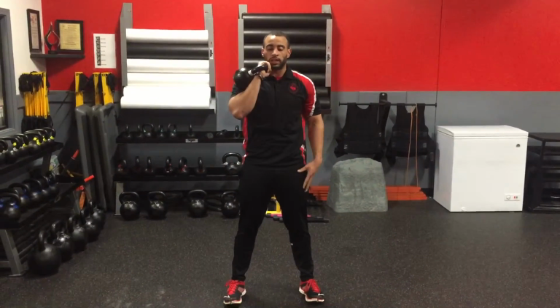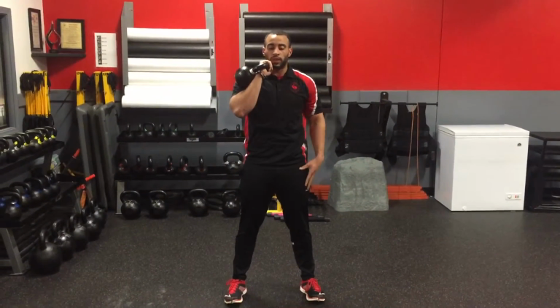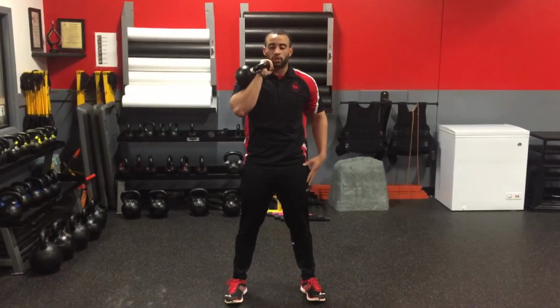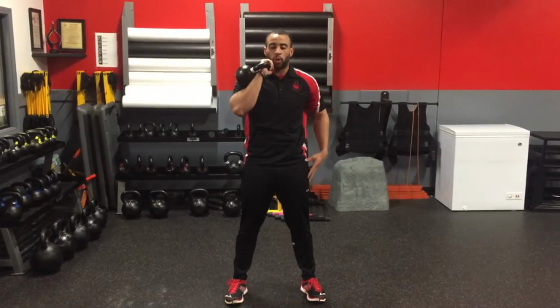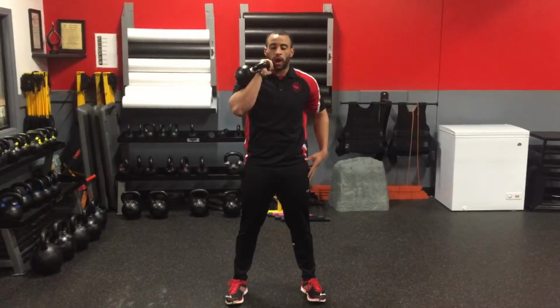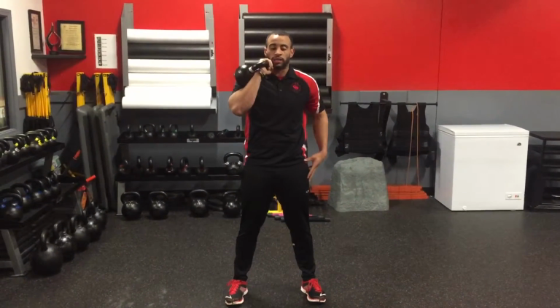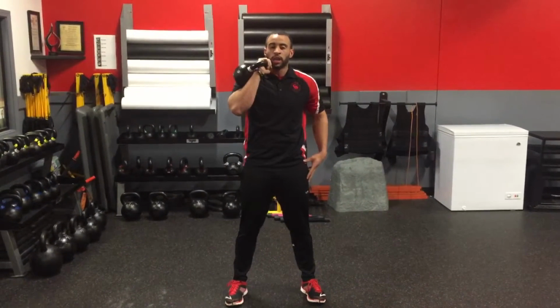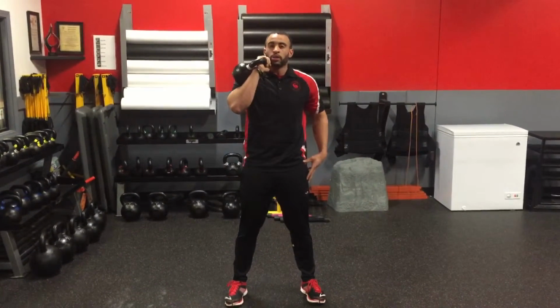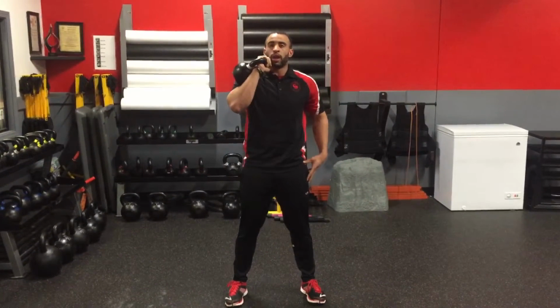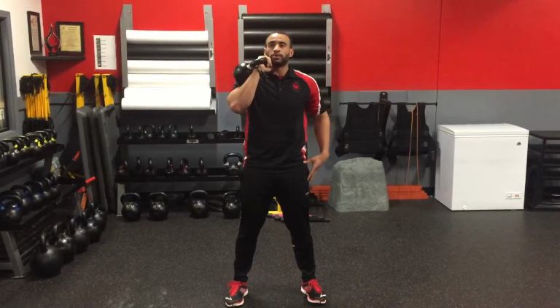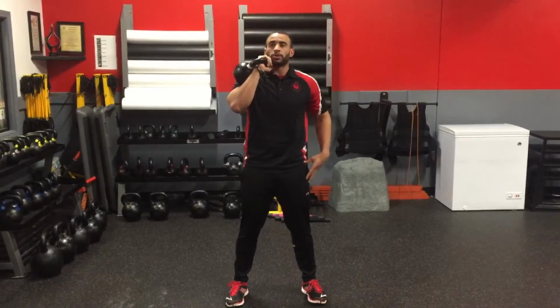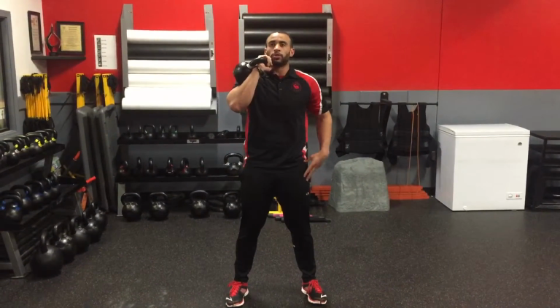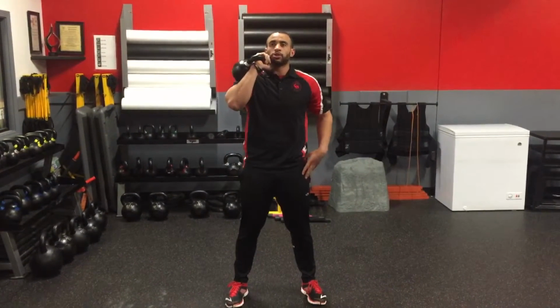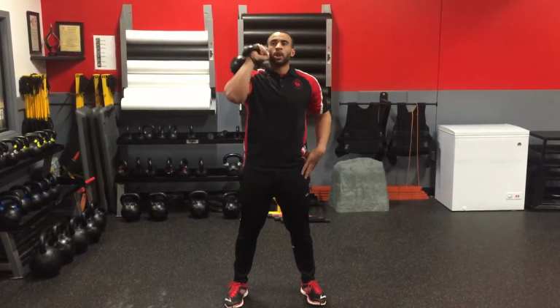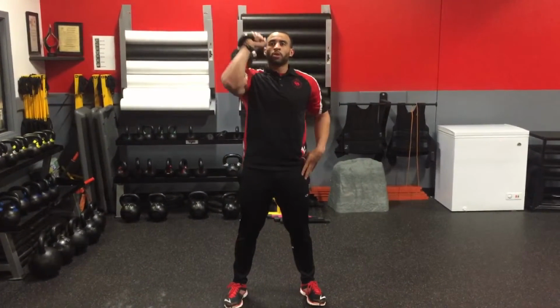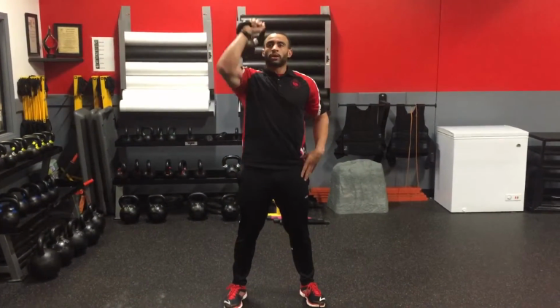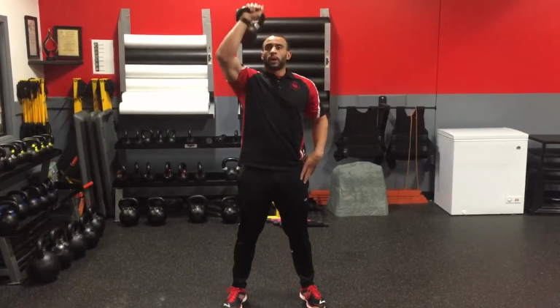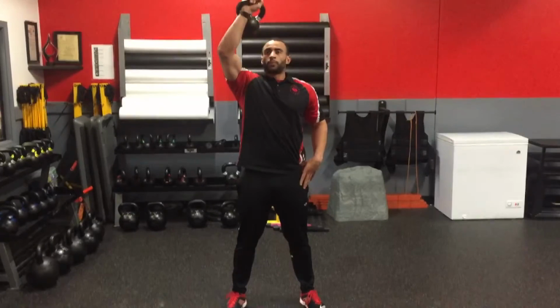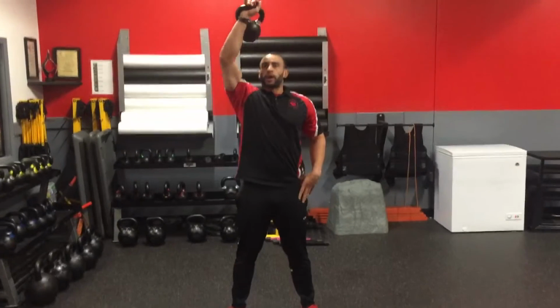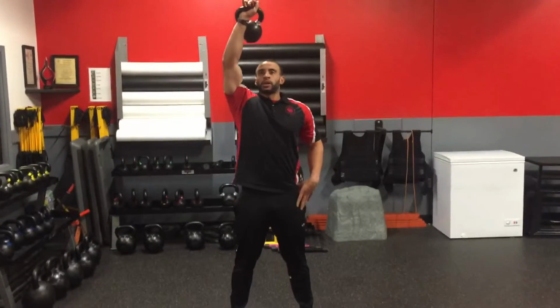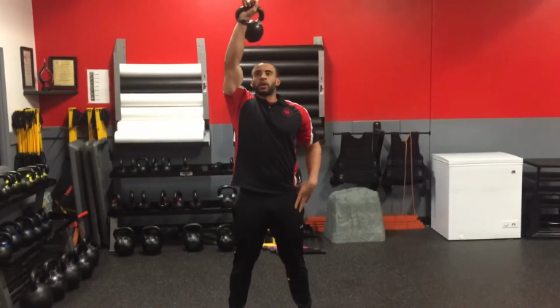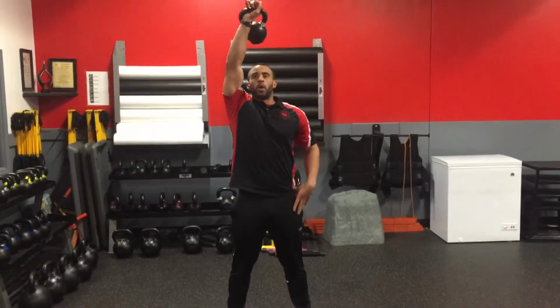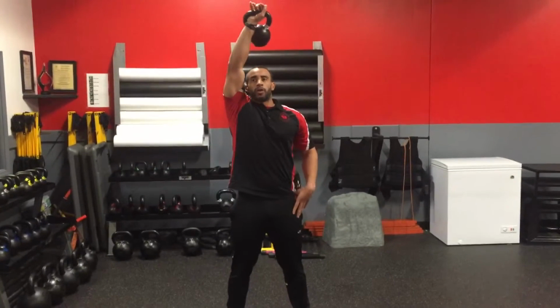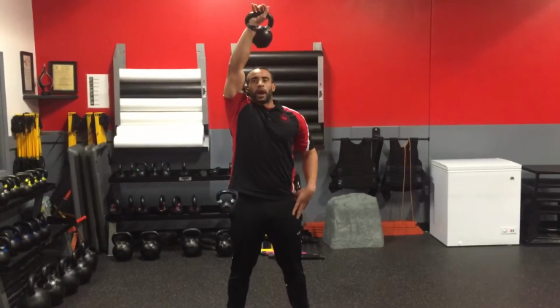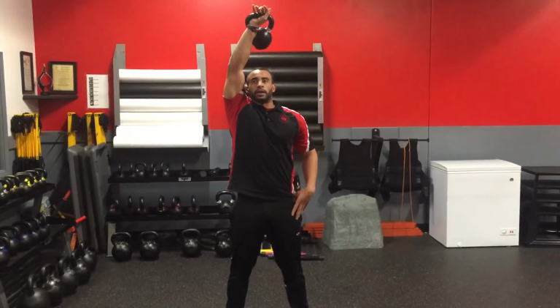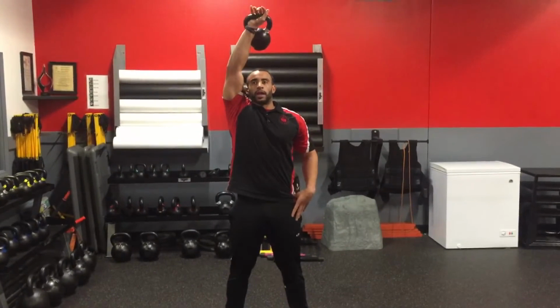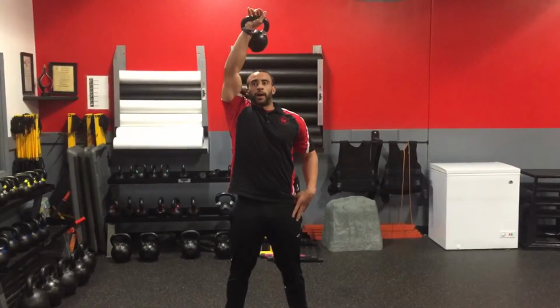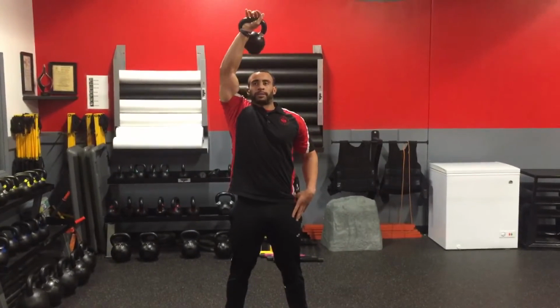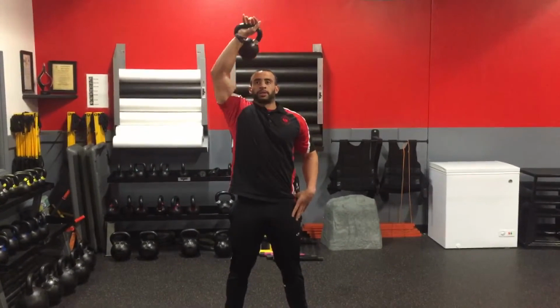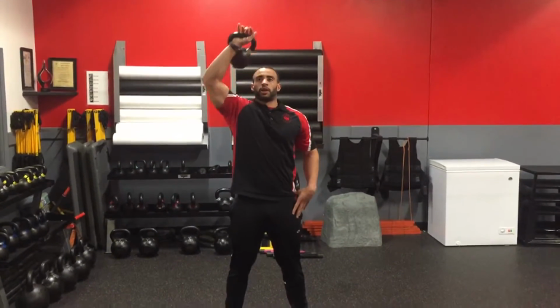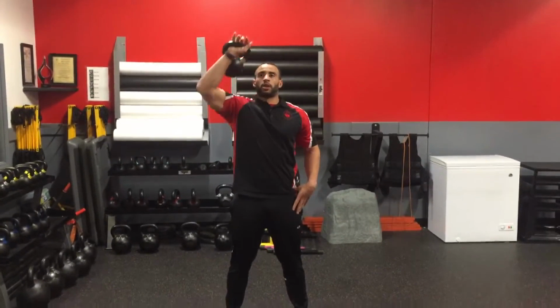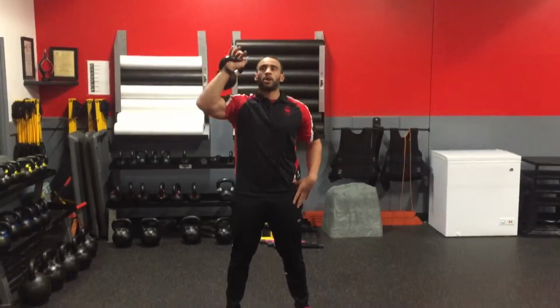Activating your quads, your hamstrings, your glutes. You're going to get that press overhead, getting that bicep to your ear.